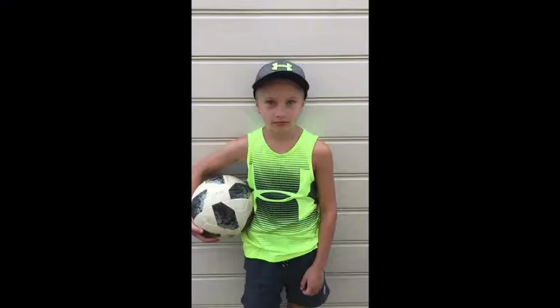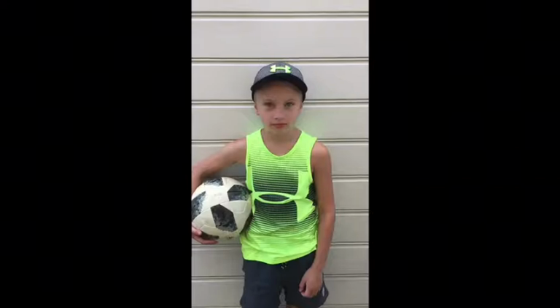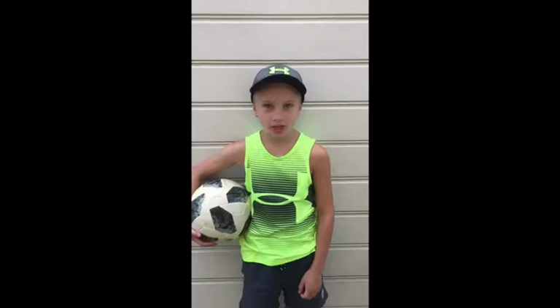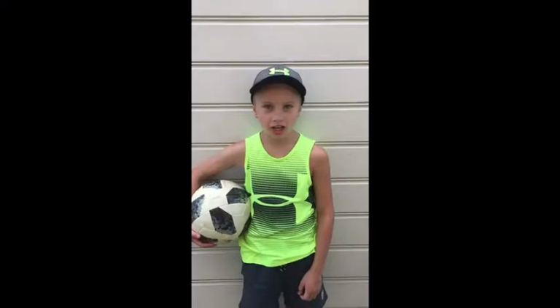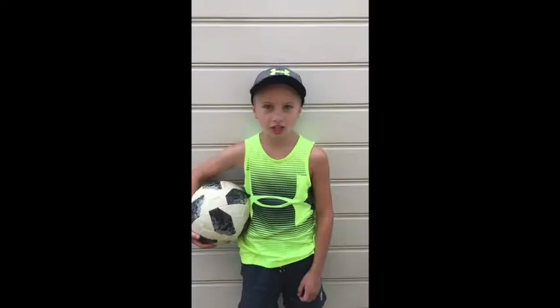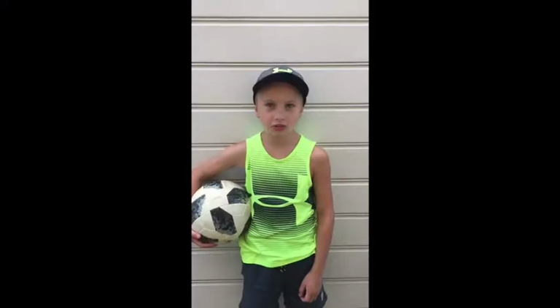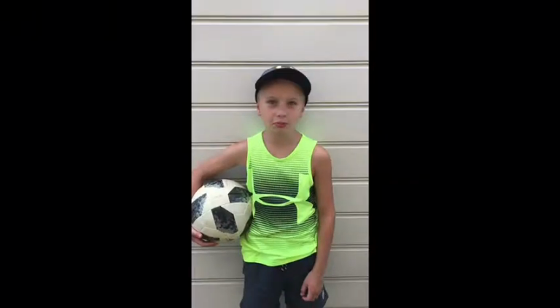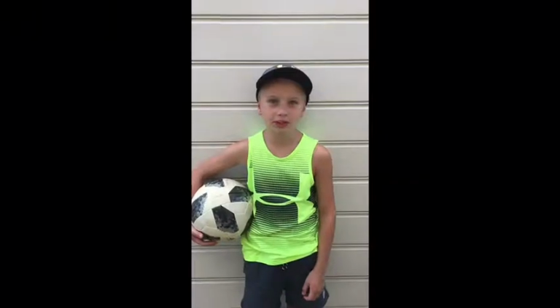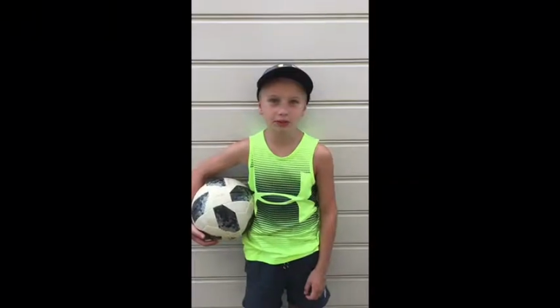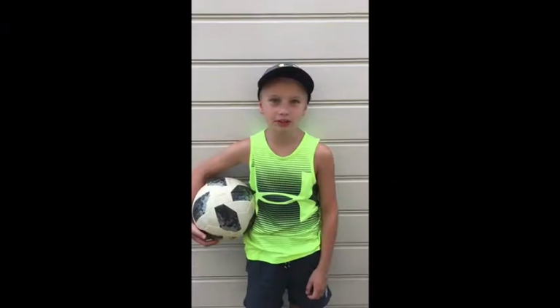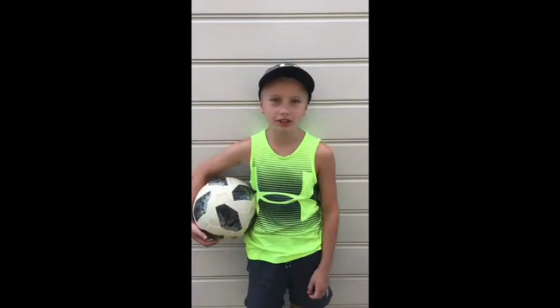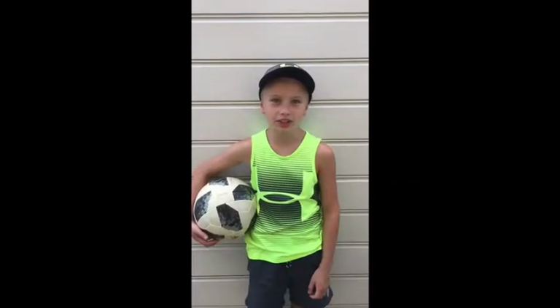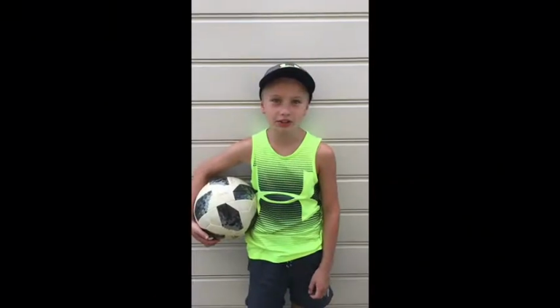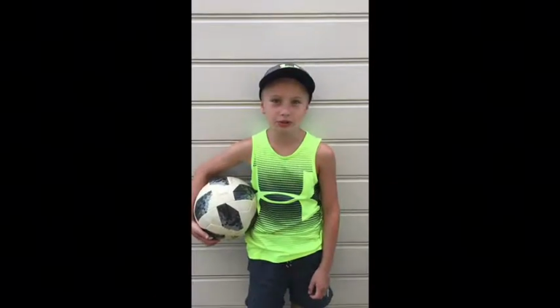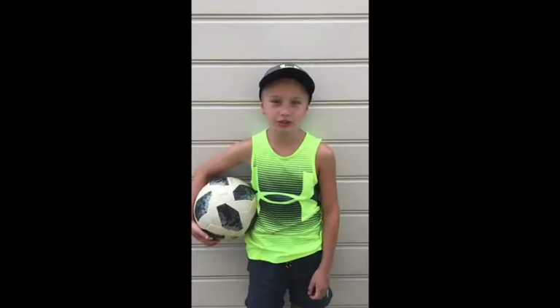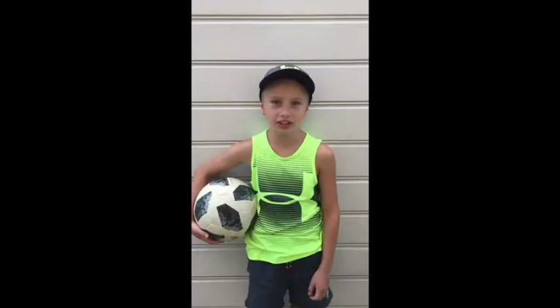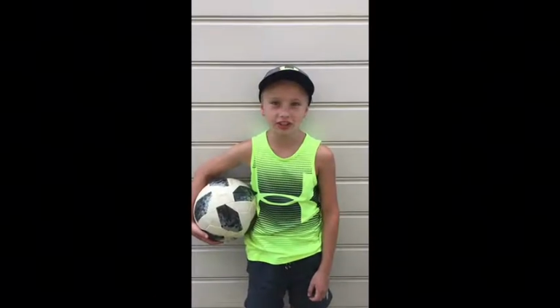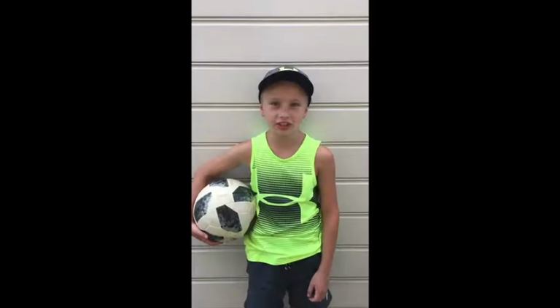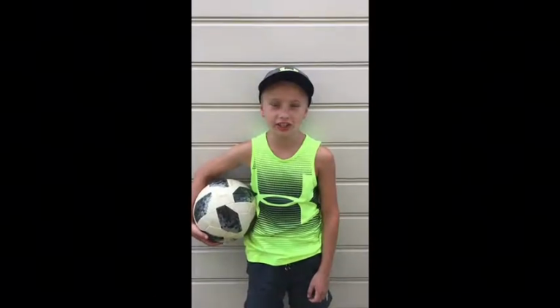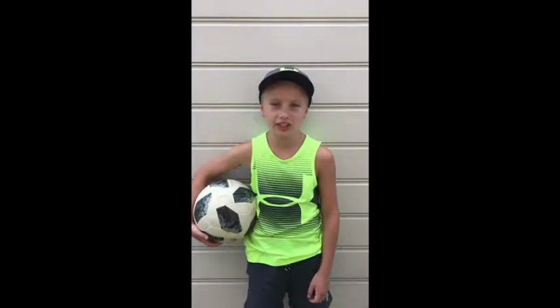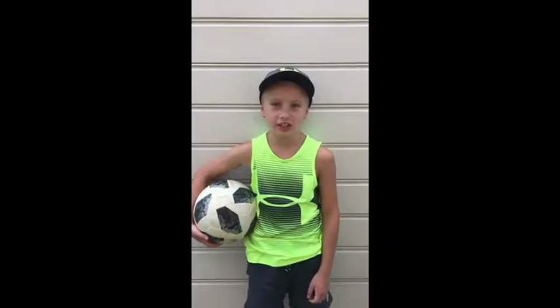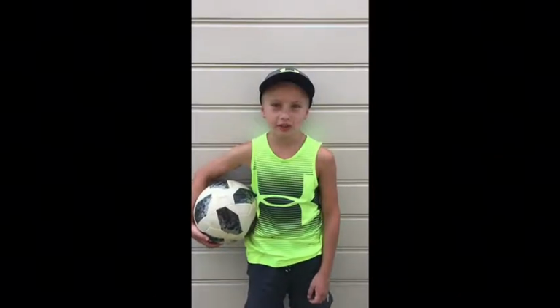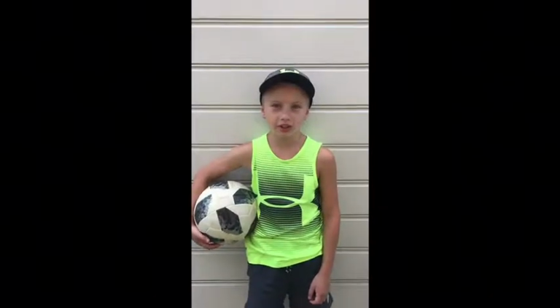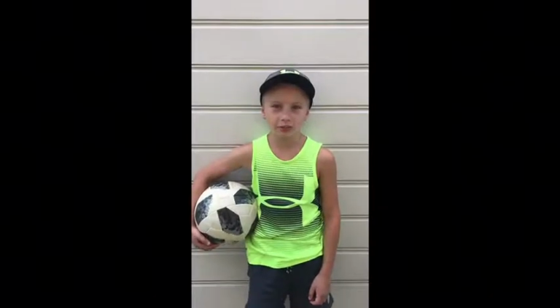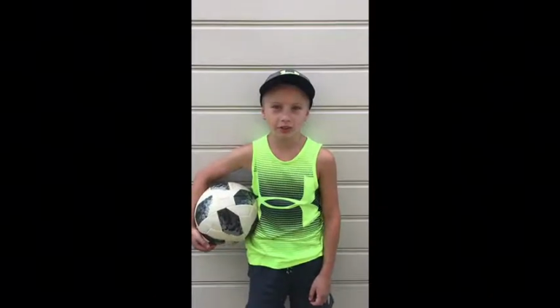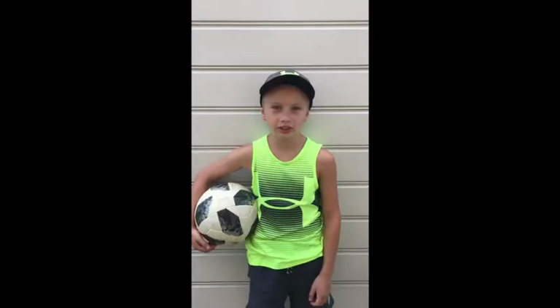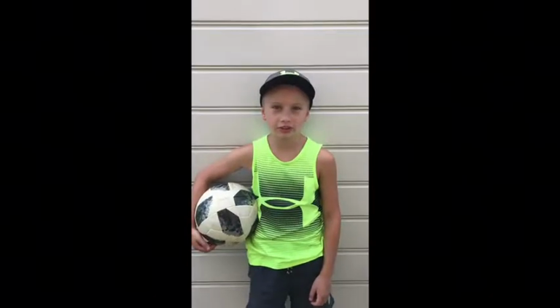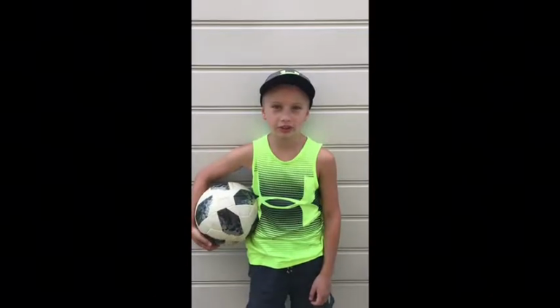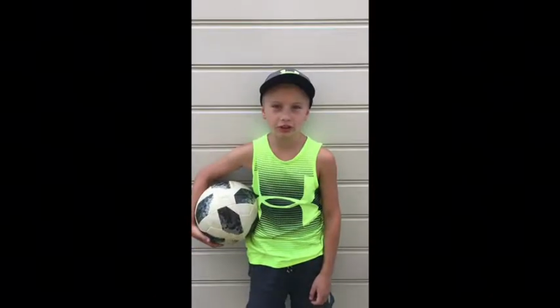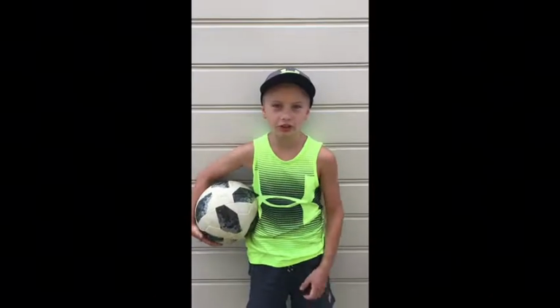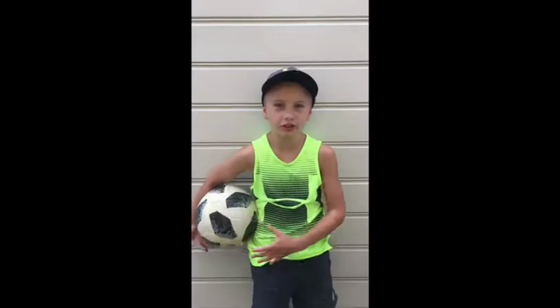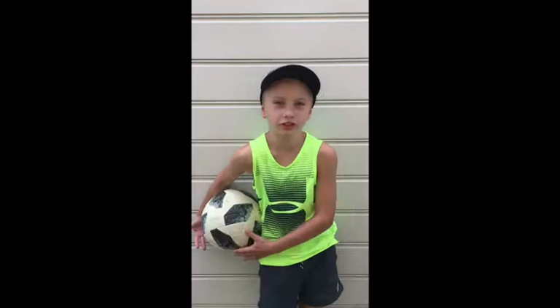Hi guys, welcome back to another Ella Sports video and today we're going to be doing soccer trick shots.